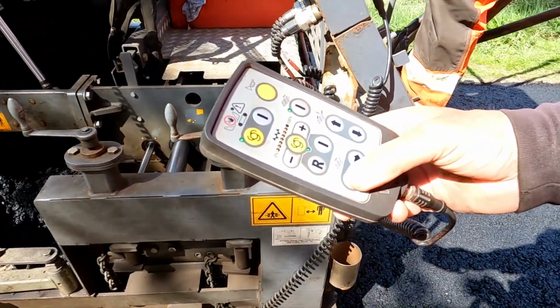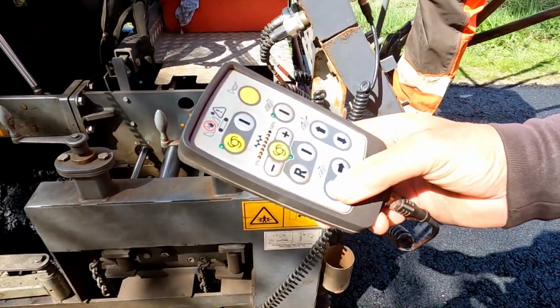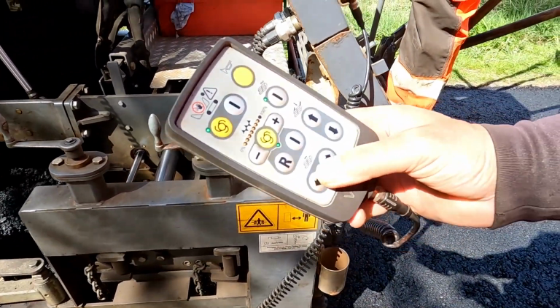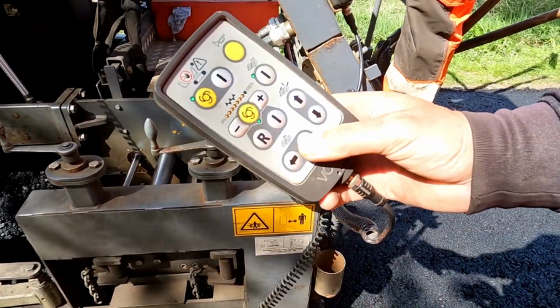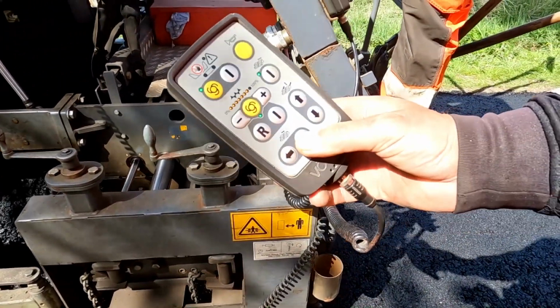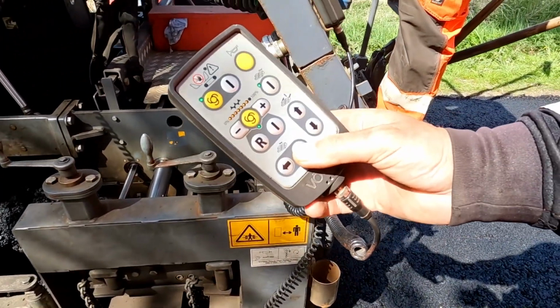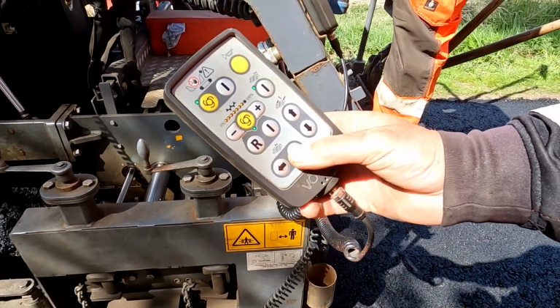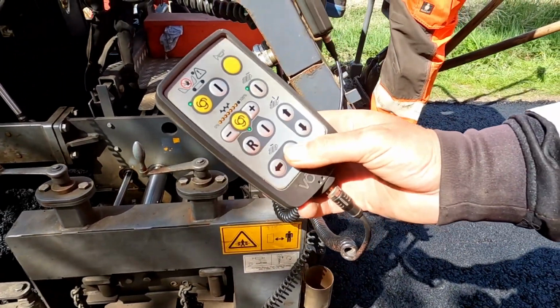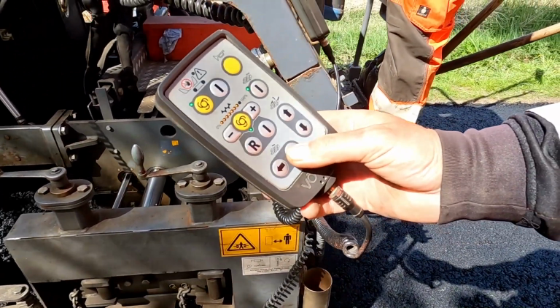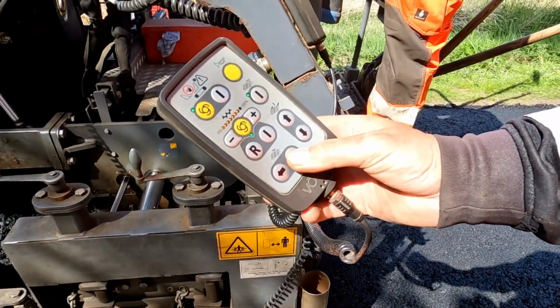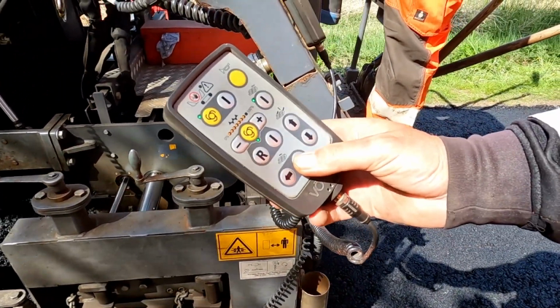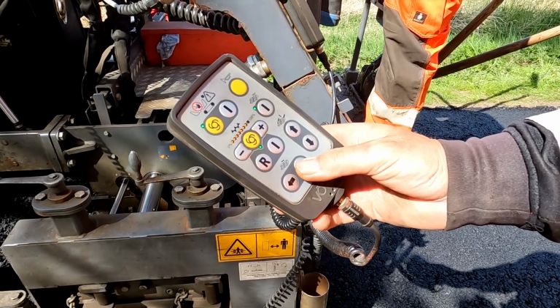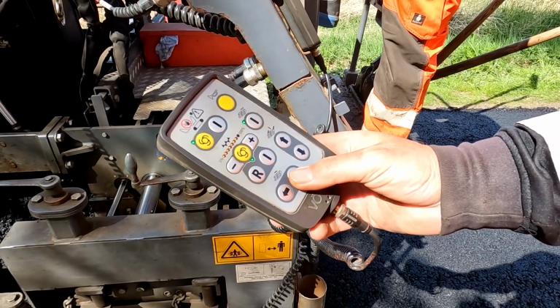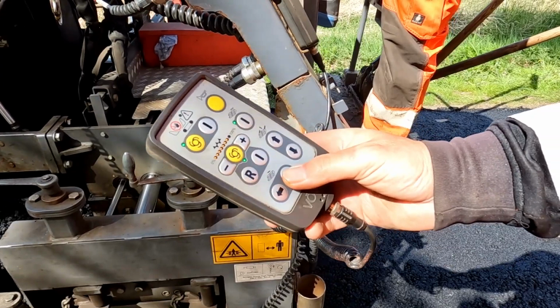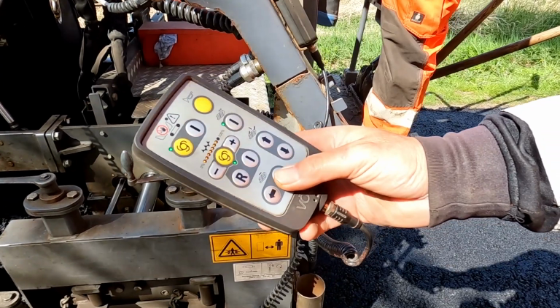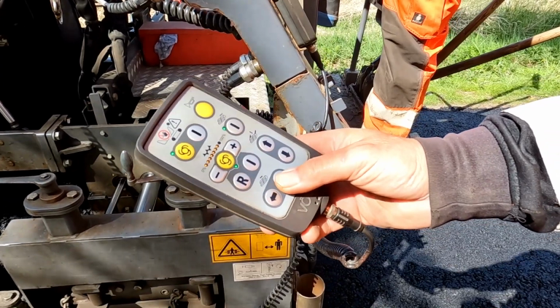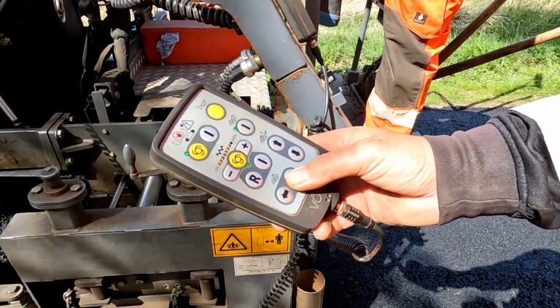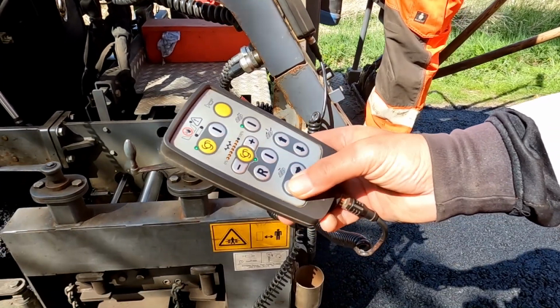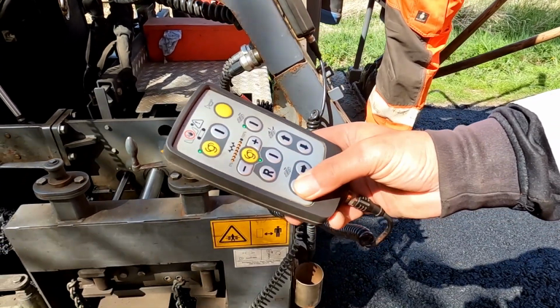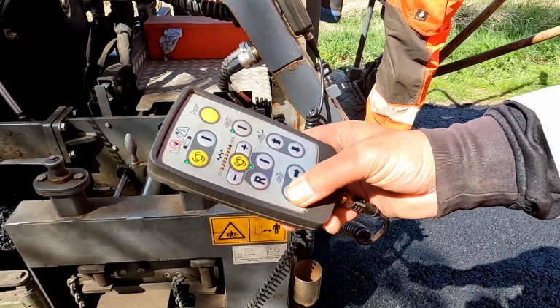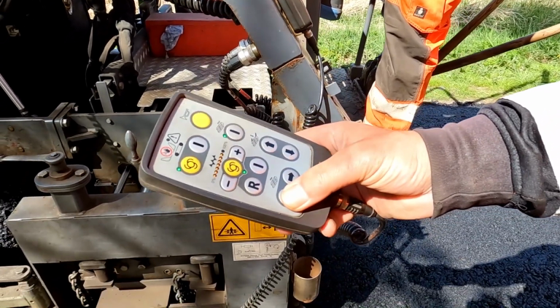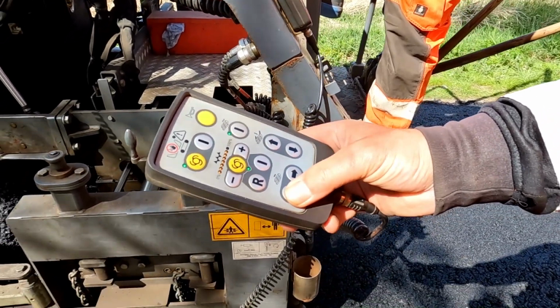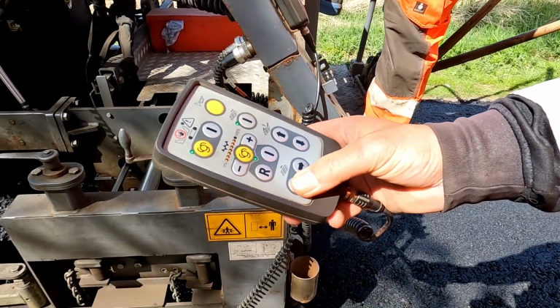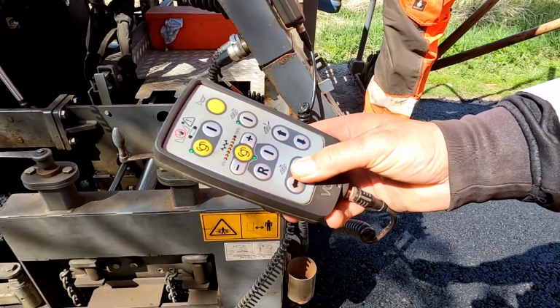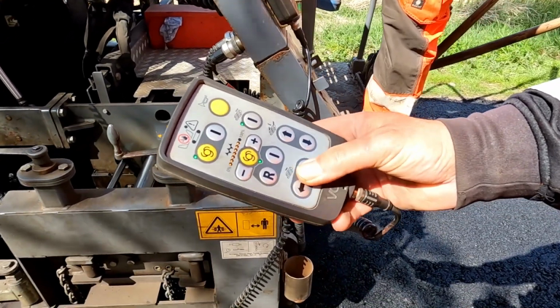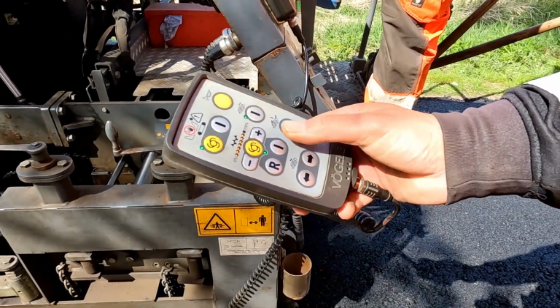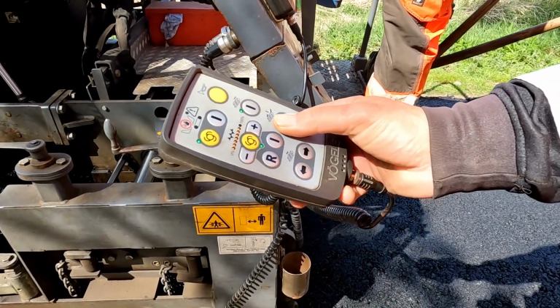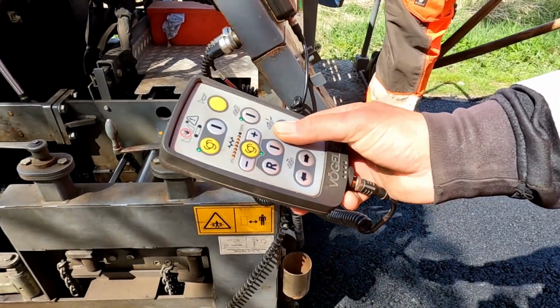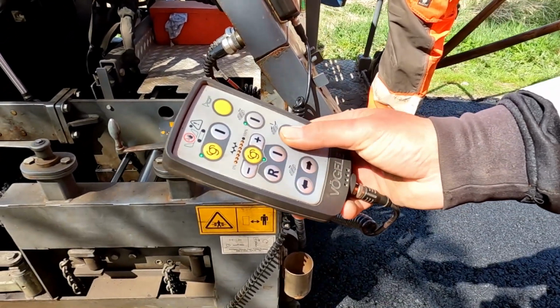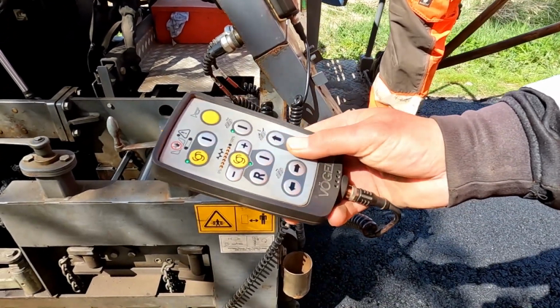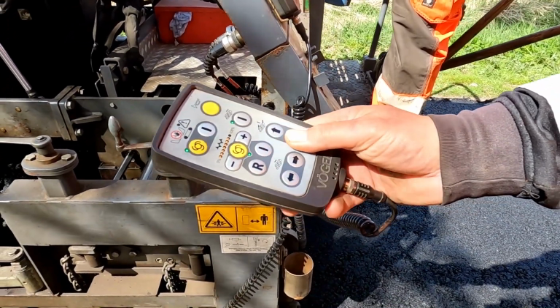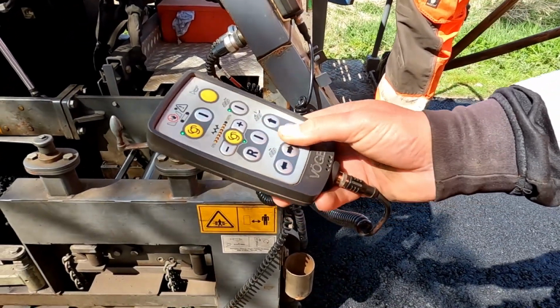Das ist mein Bedienpult, womit ich alles regle: Ausfahren, Einfahren, Höhen, Tiefen.